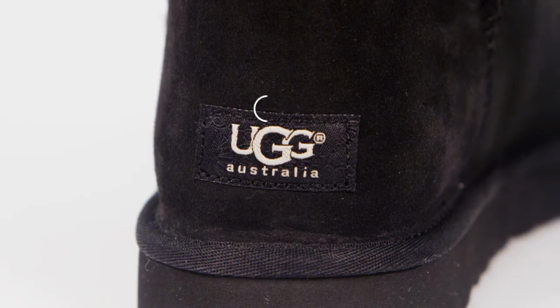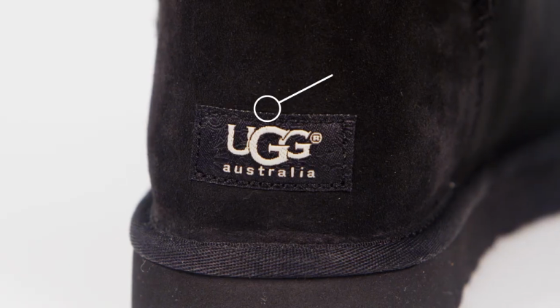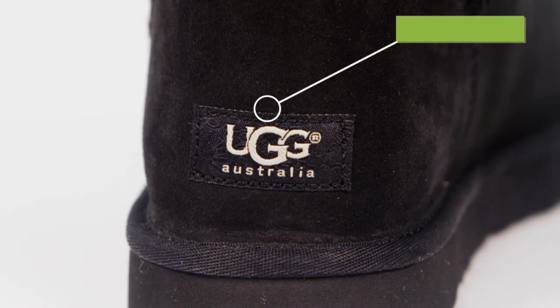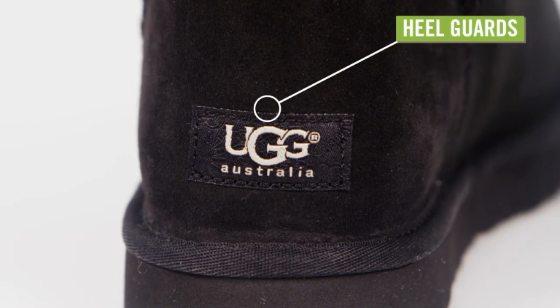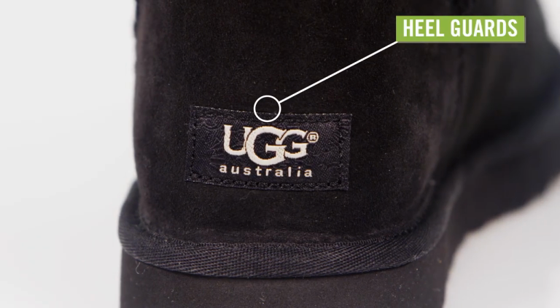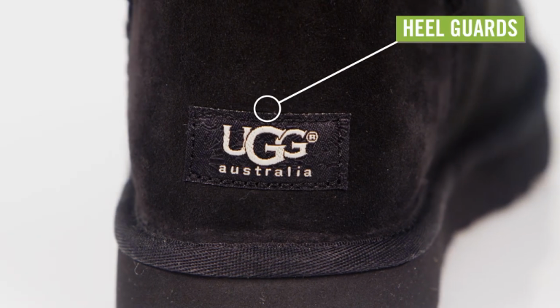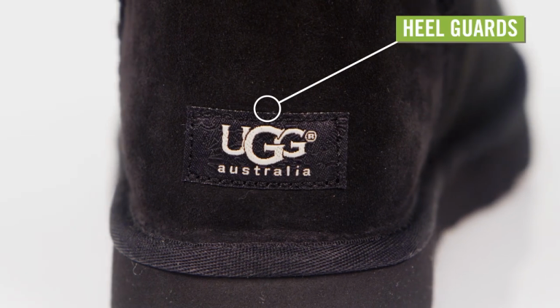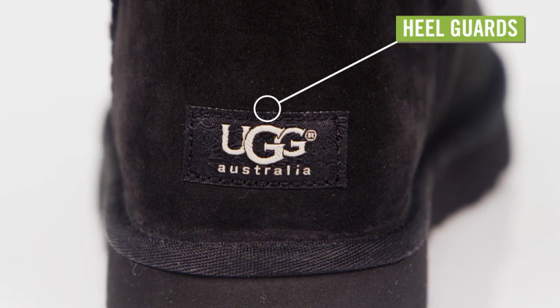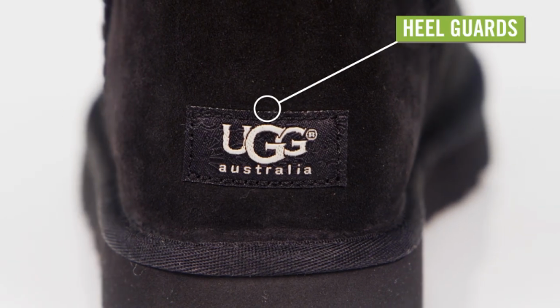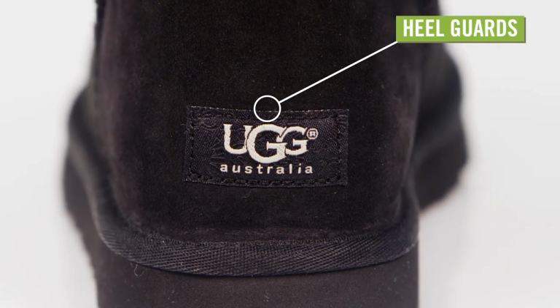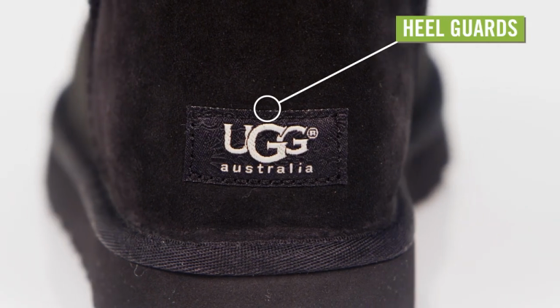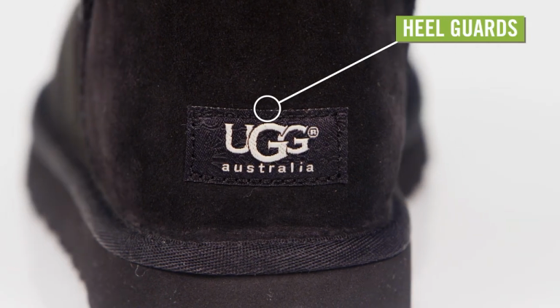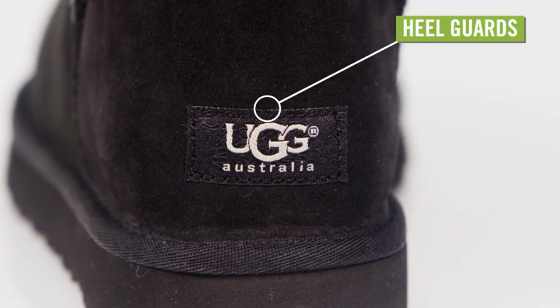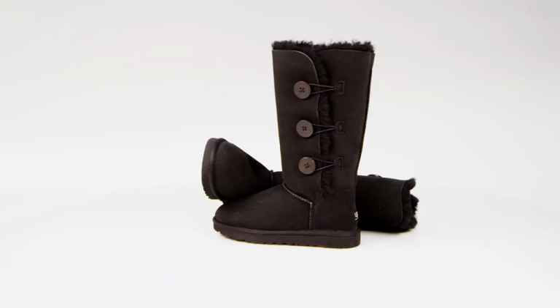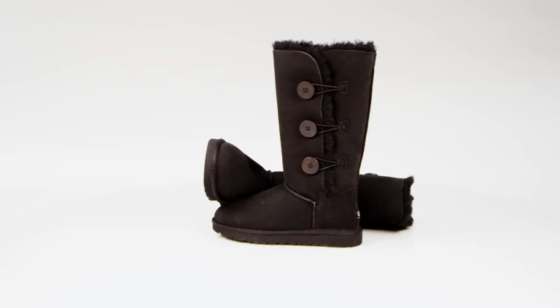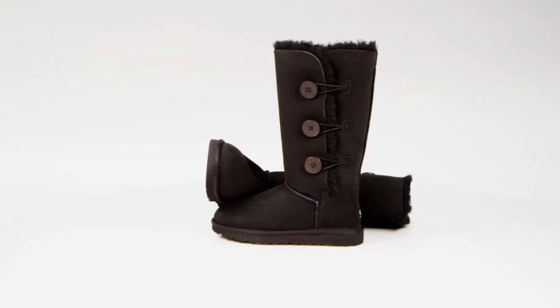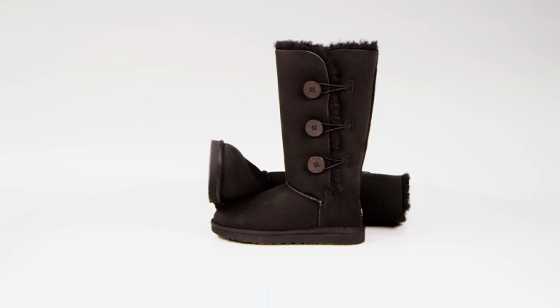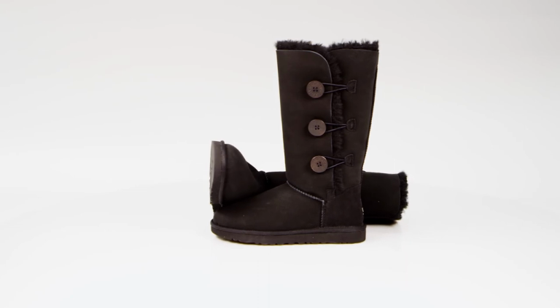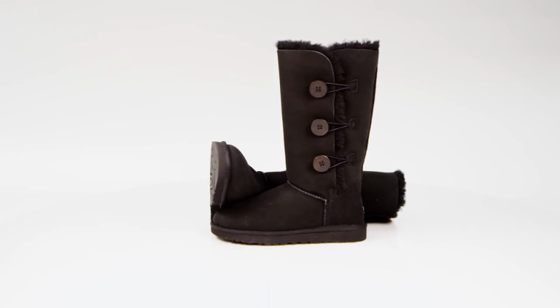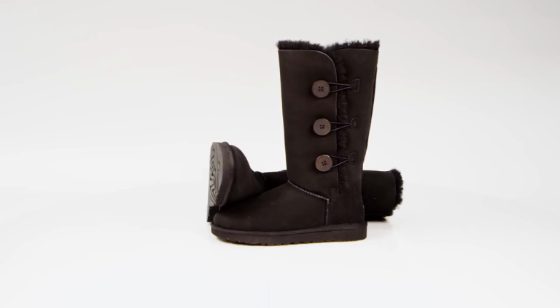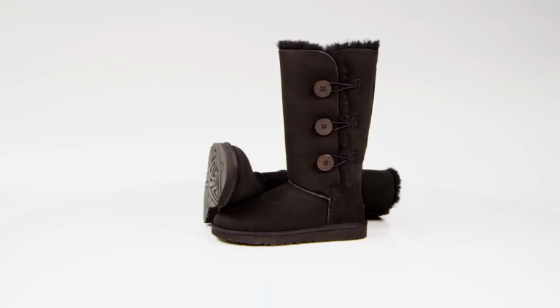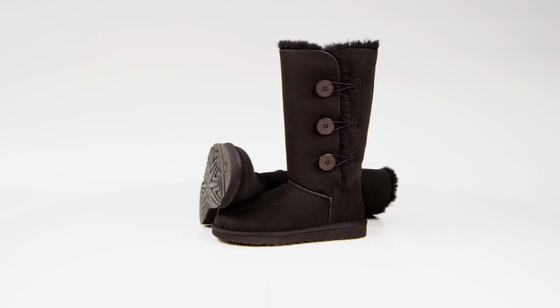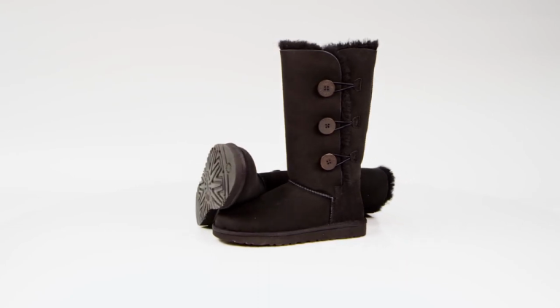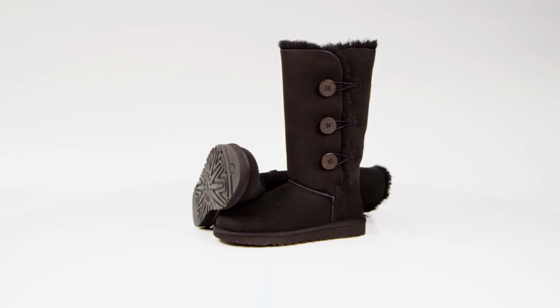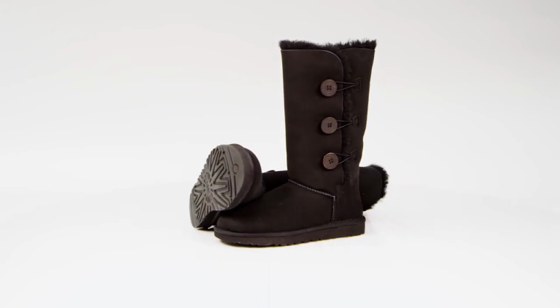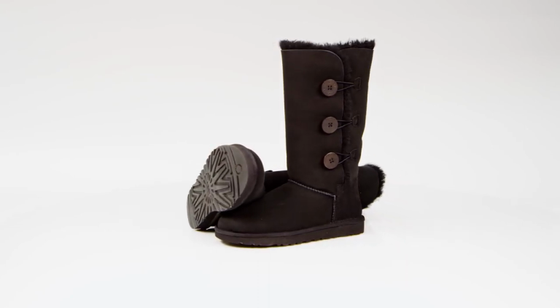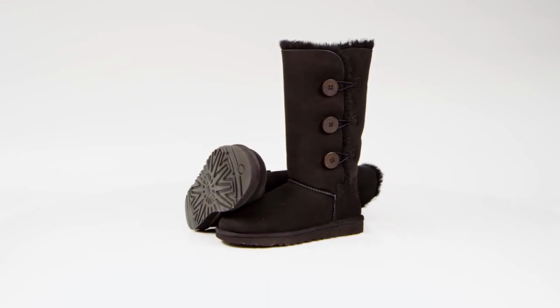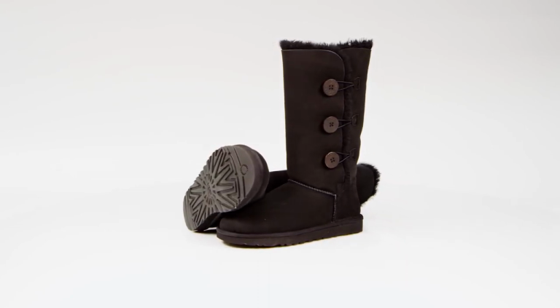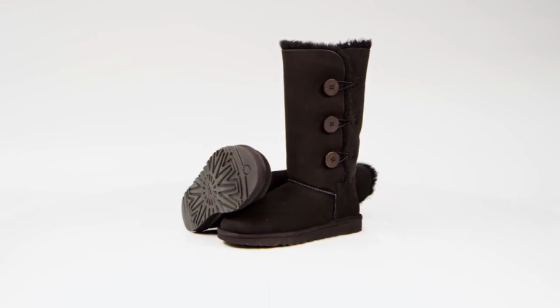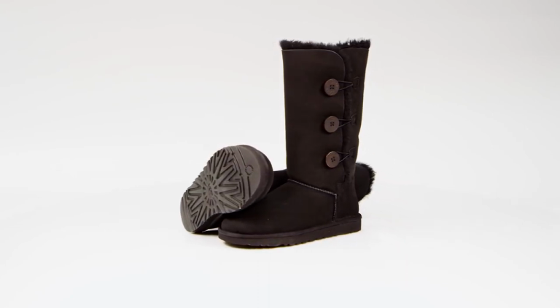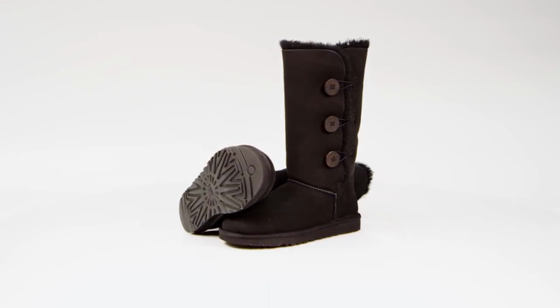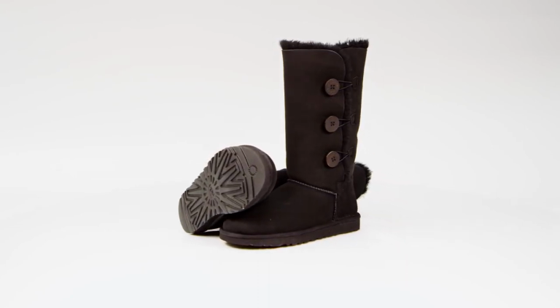The suede heel guards have a signature woven UGG label. You get warmth, coziness, and style with the UGG Bailey Button Triplet boots for women.